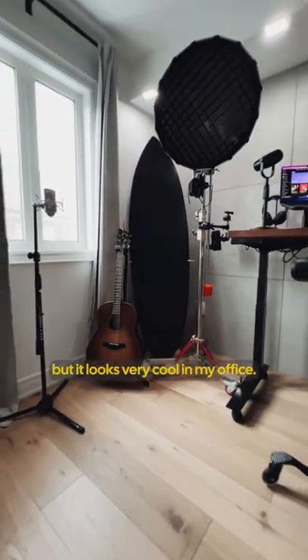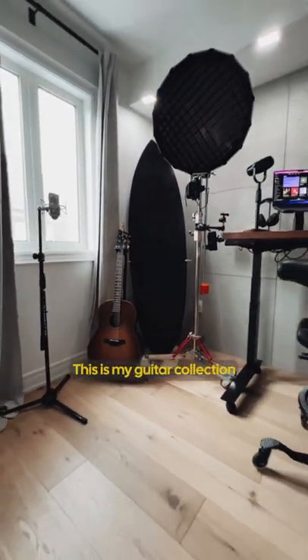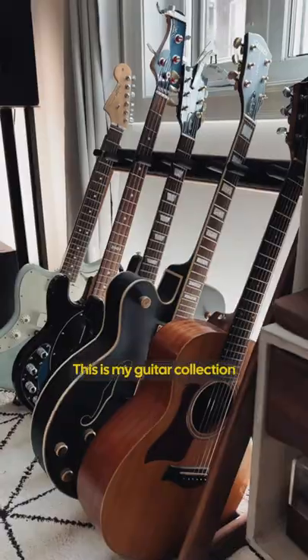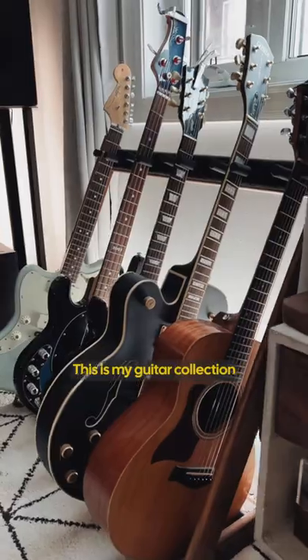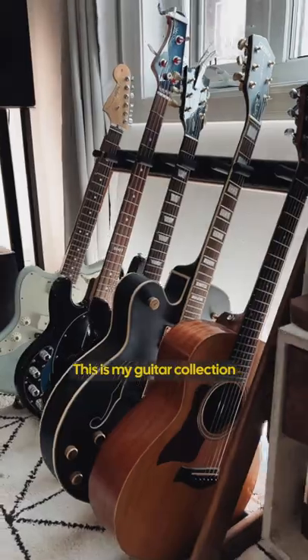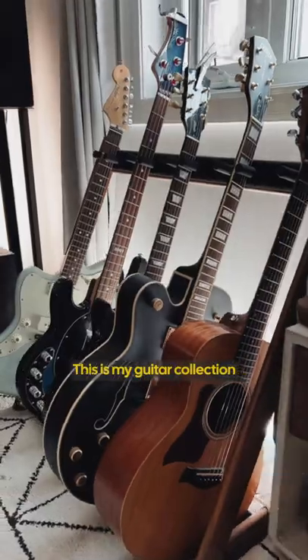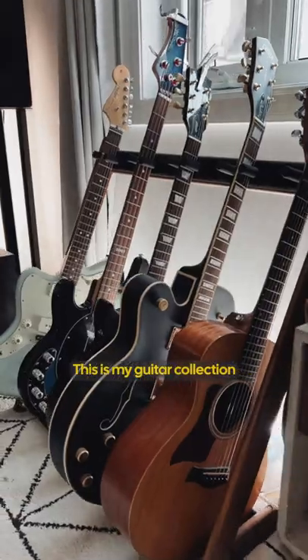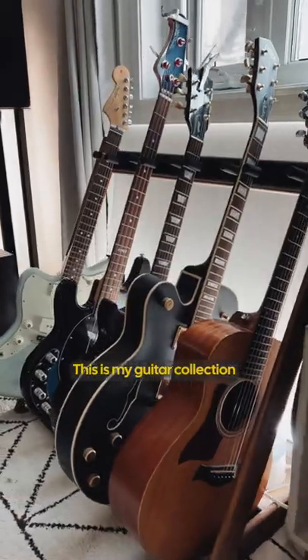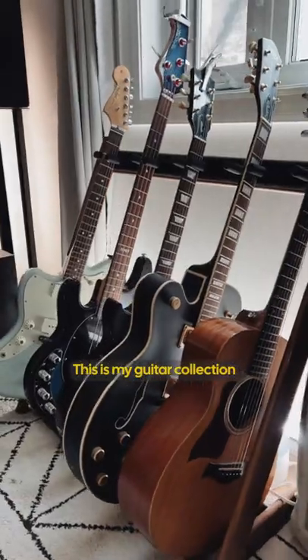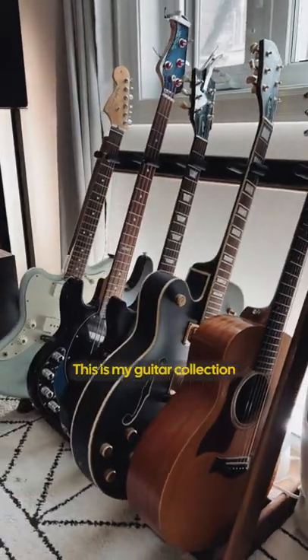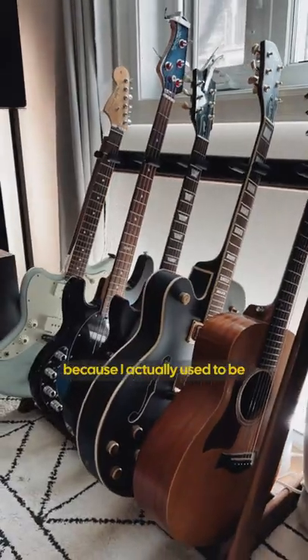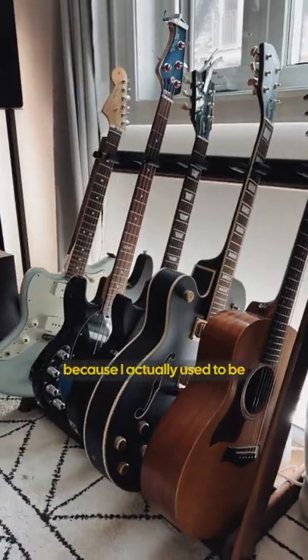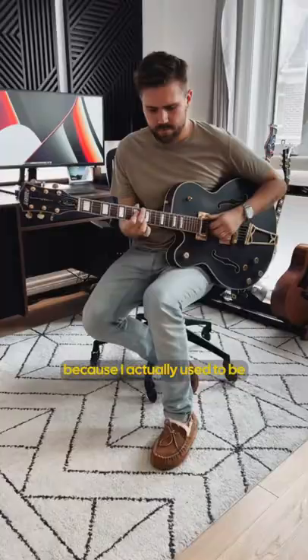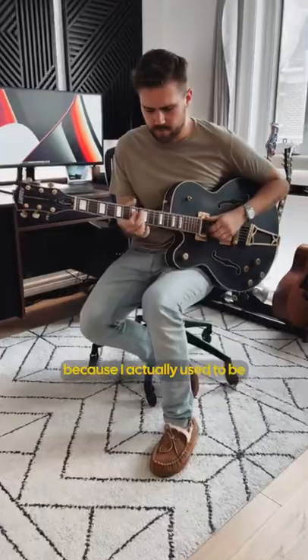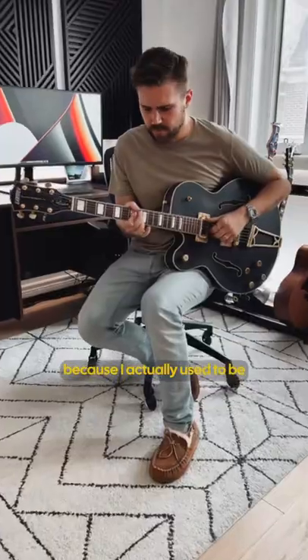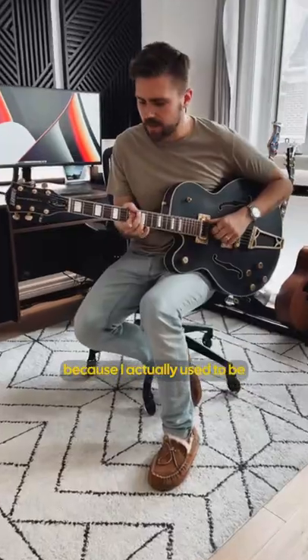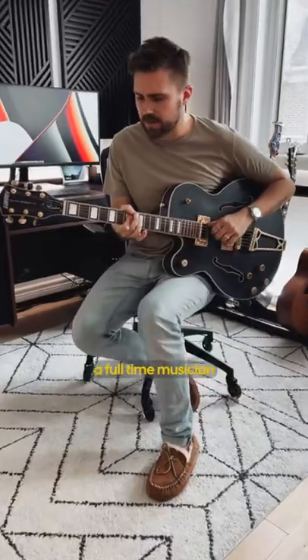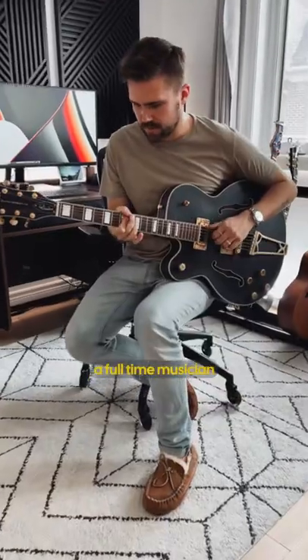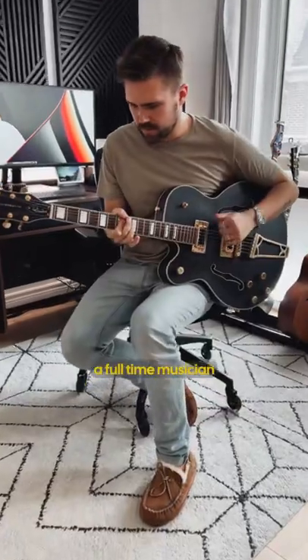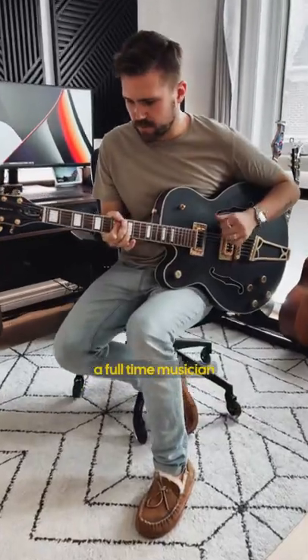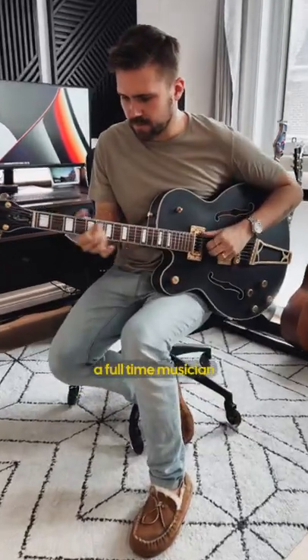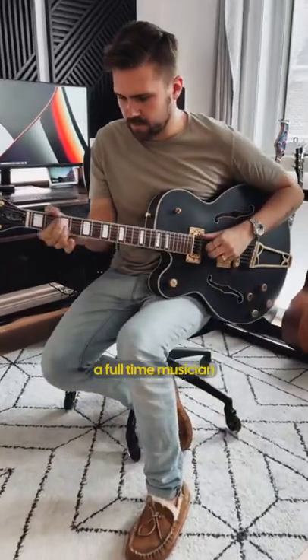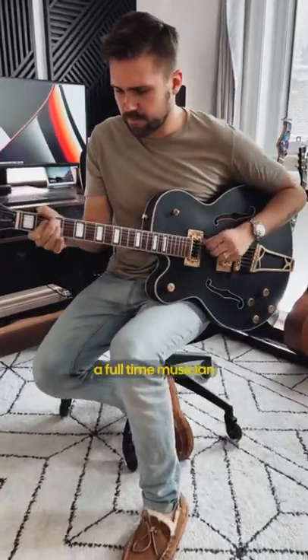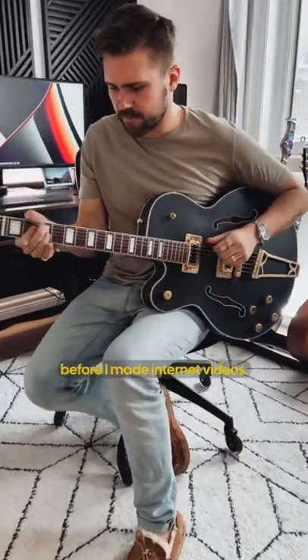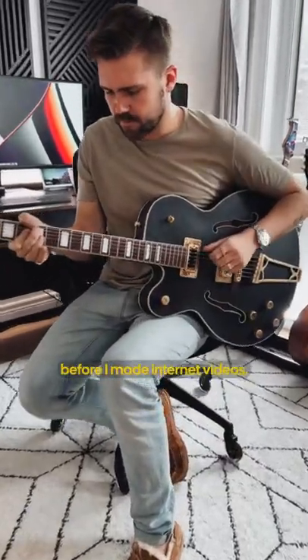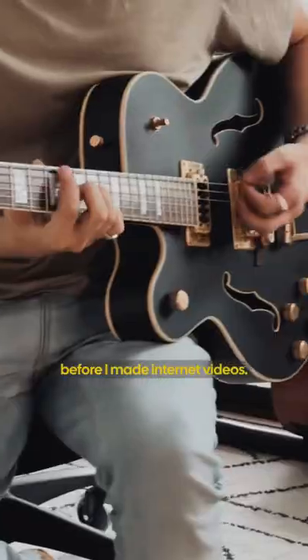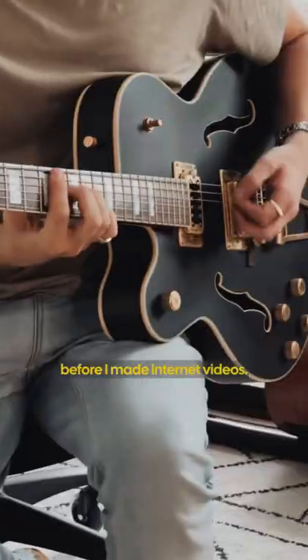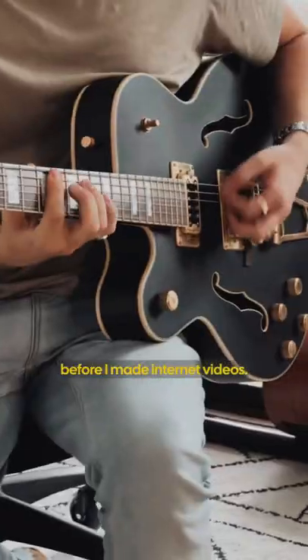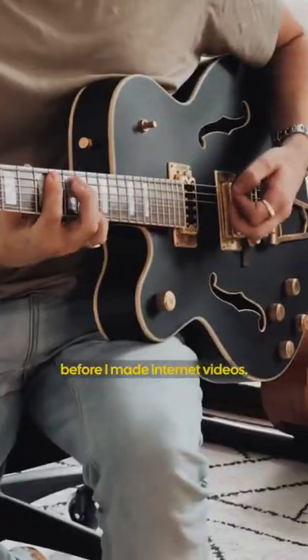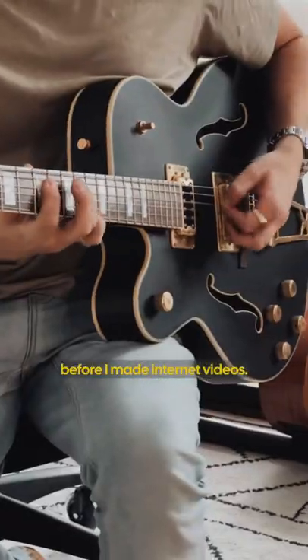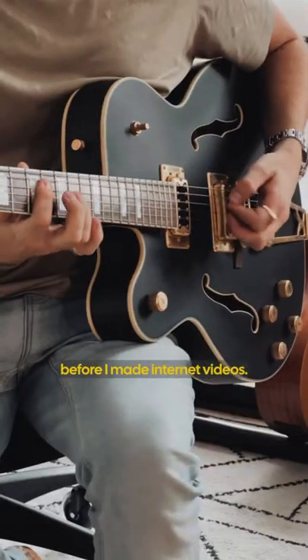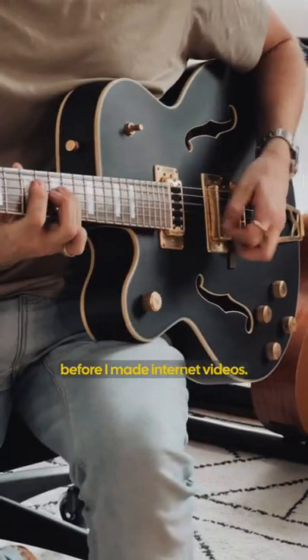This is my guitar collection, because I actually used to be a full-time musician before I made internet videos.